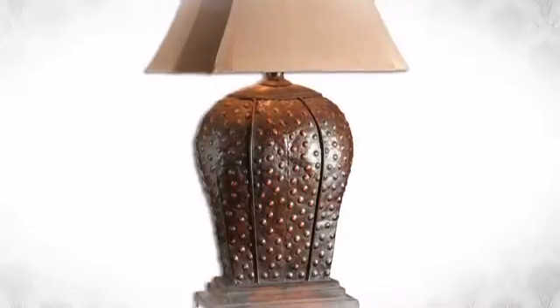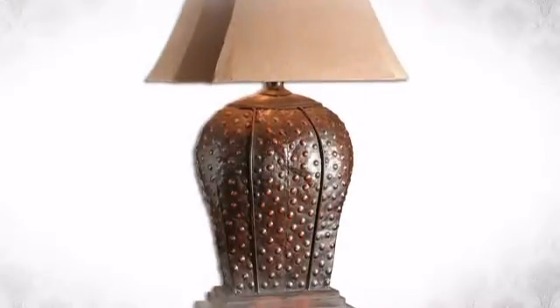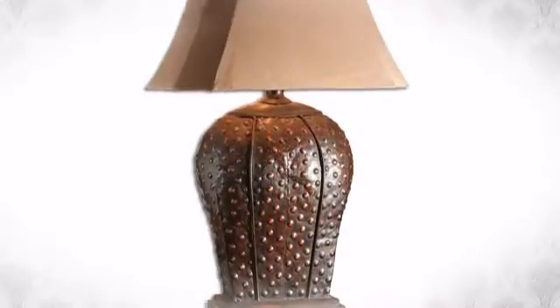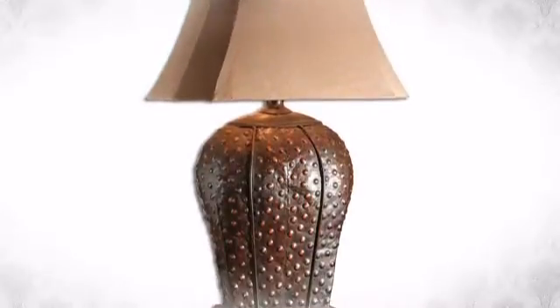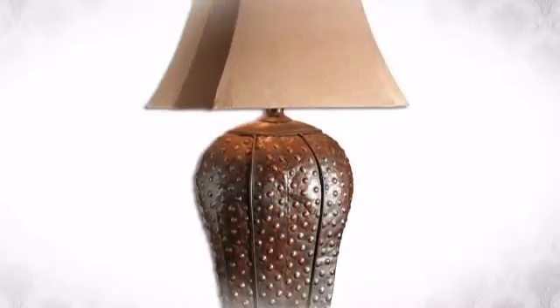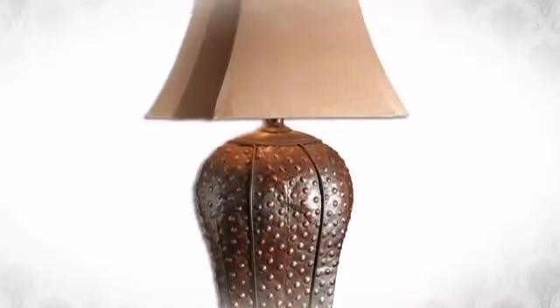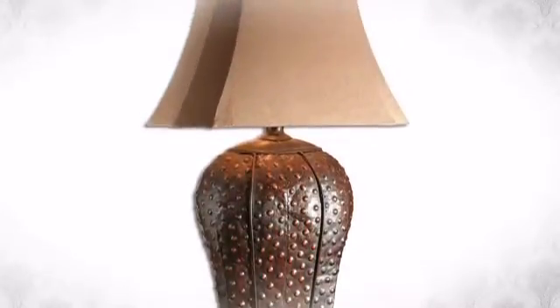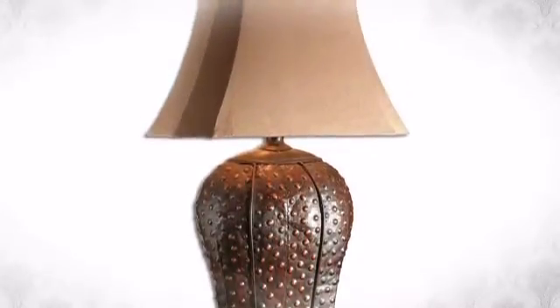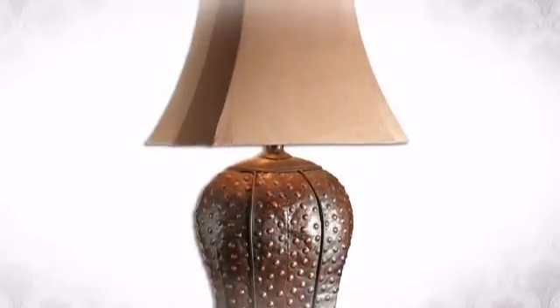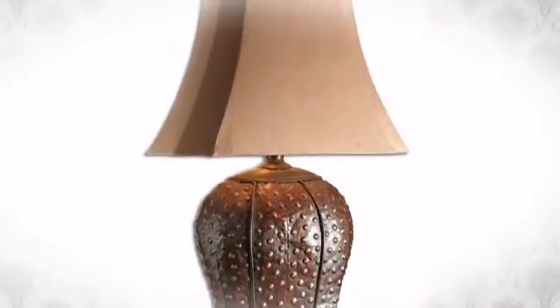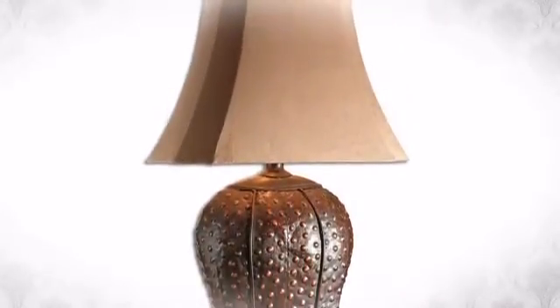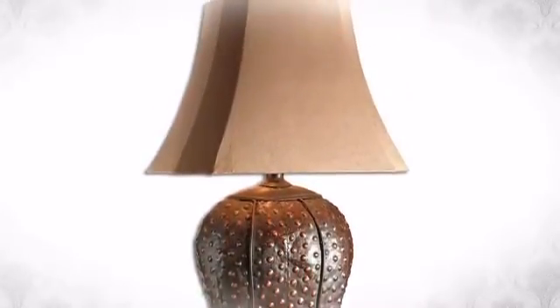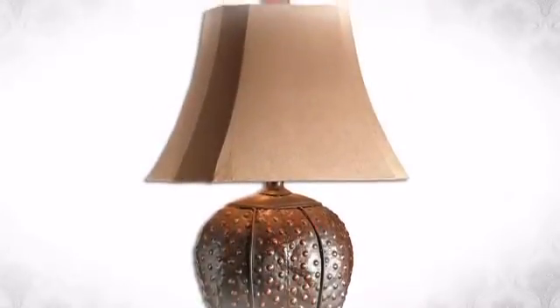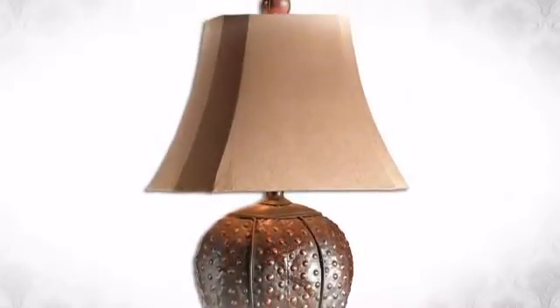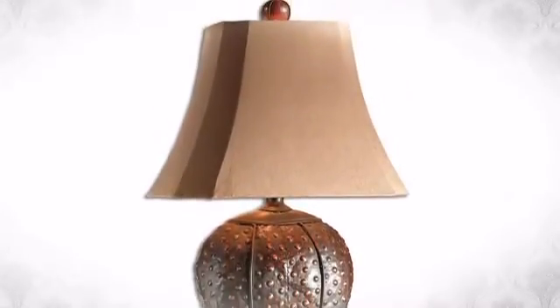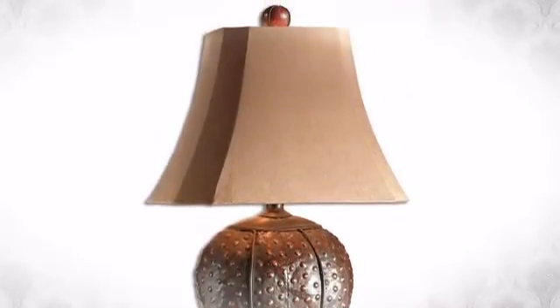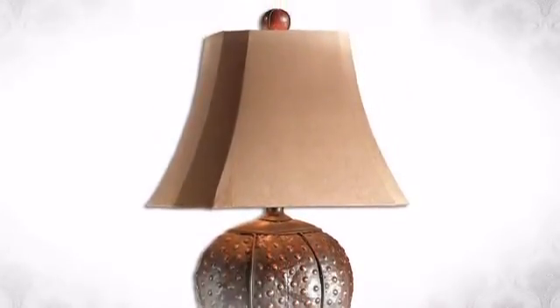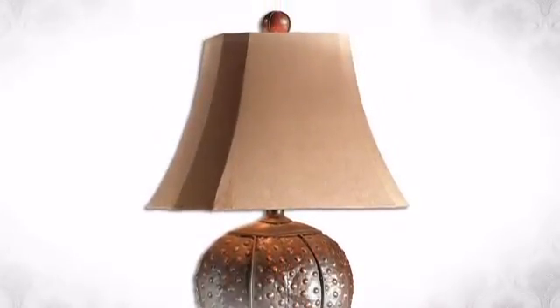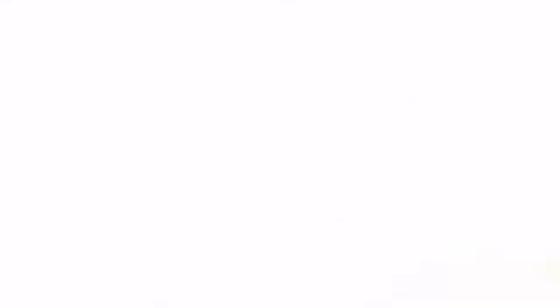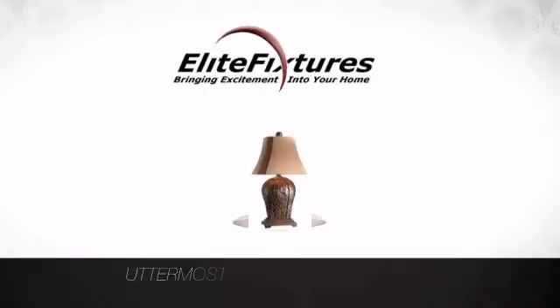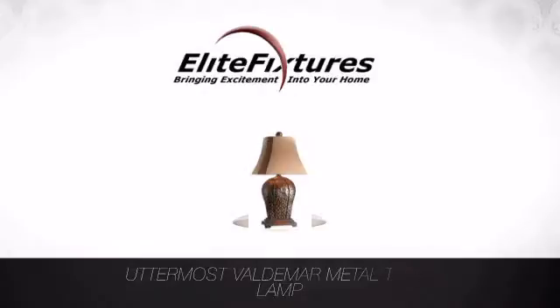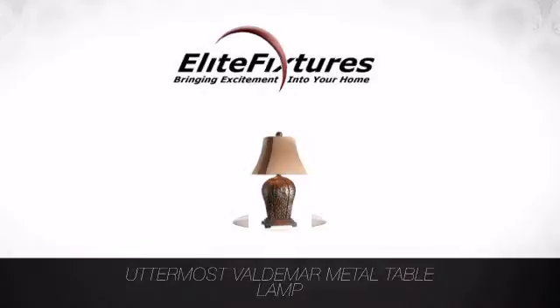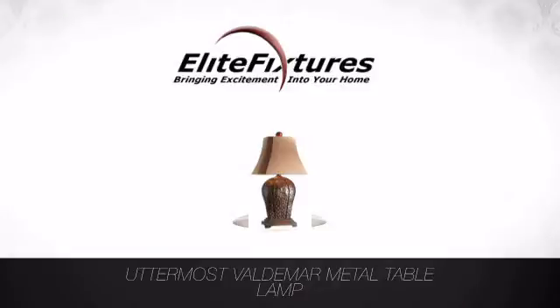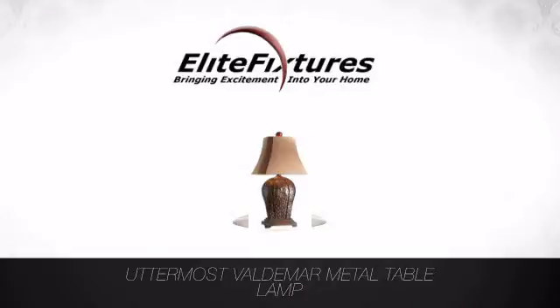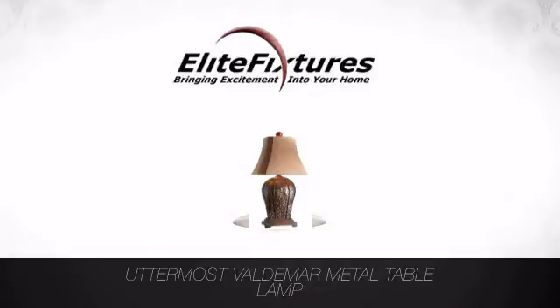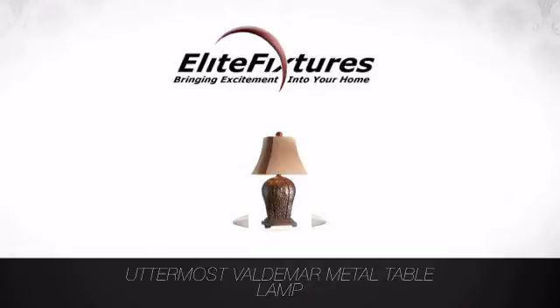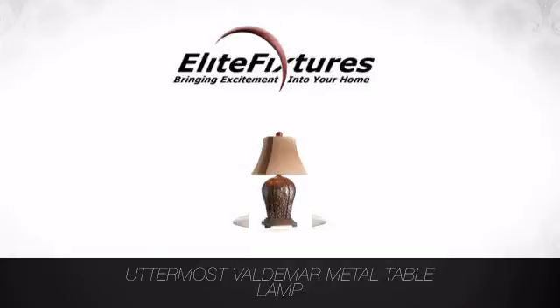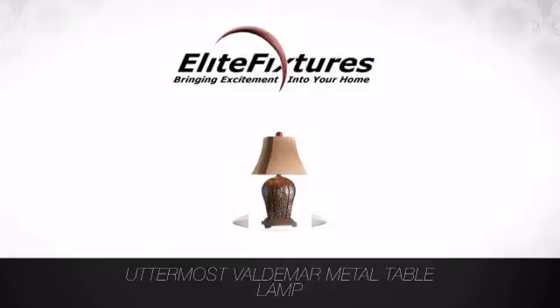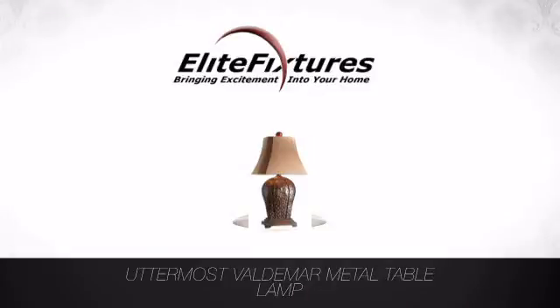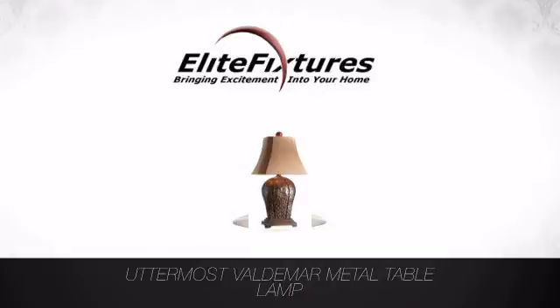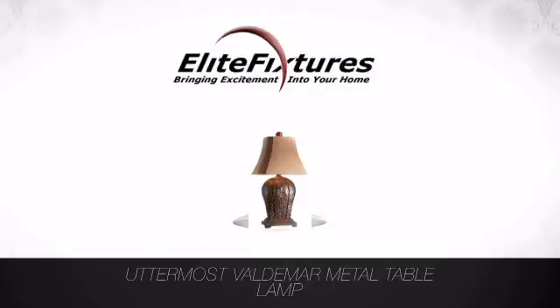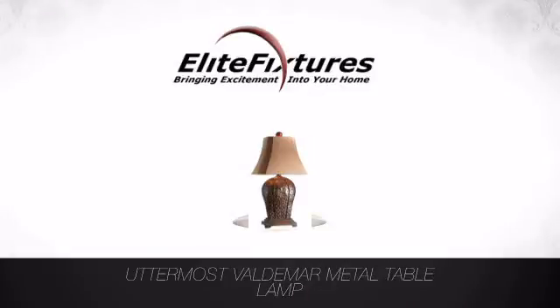Start that lighting project today at Elite Fixtures, bringing excitement into your home.